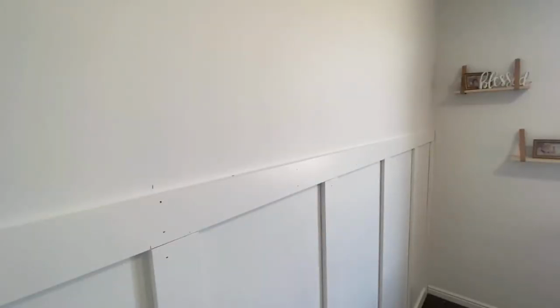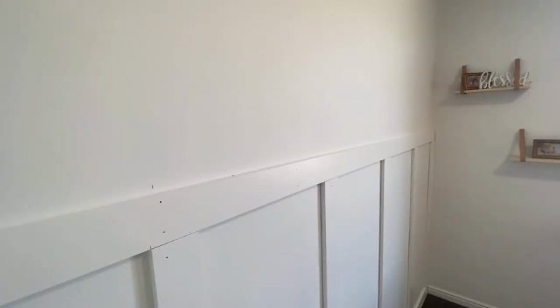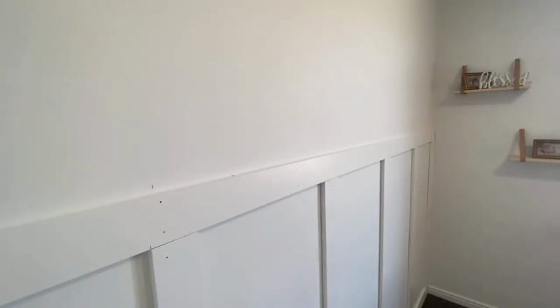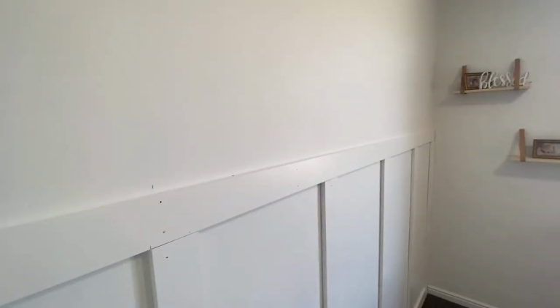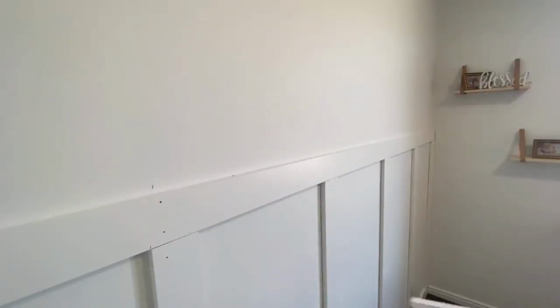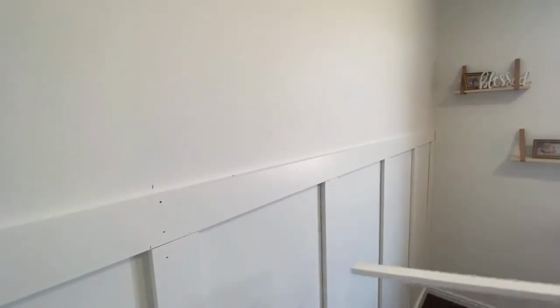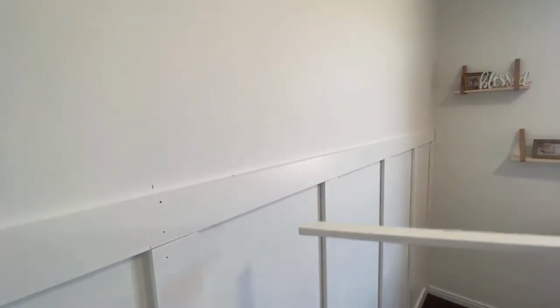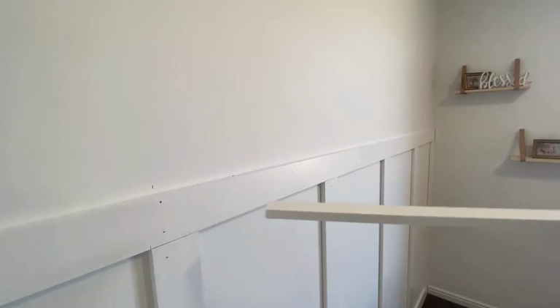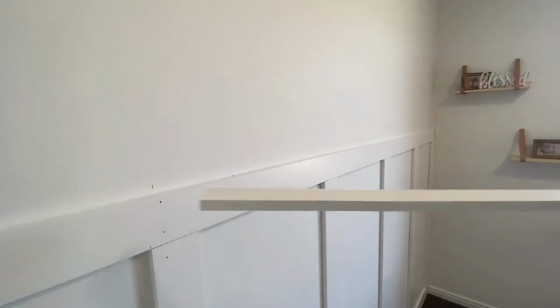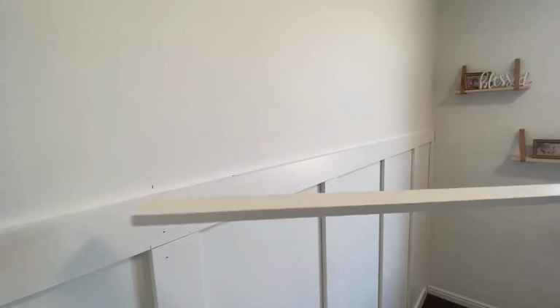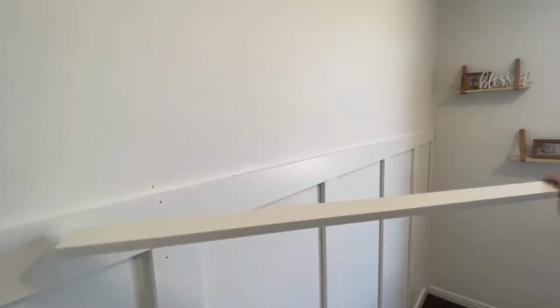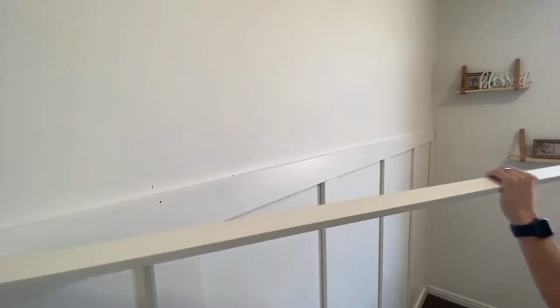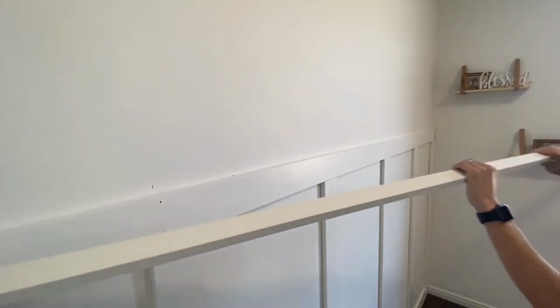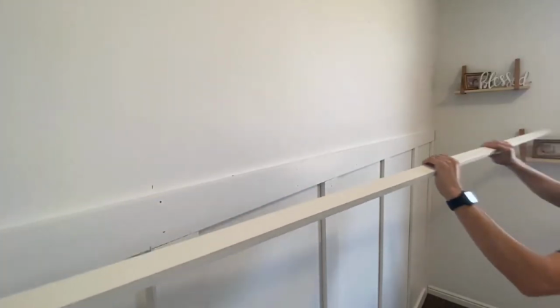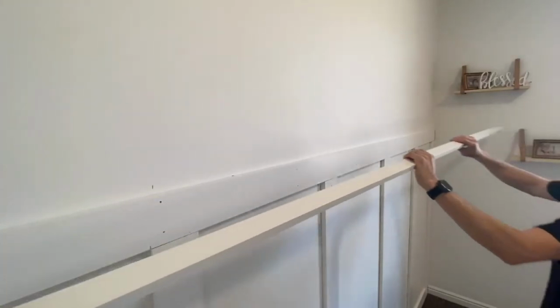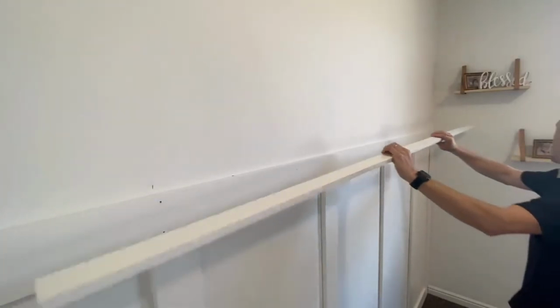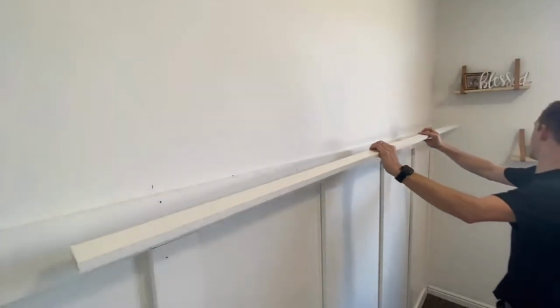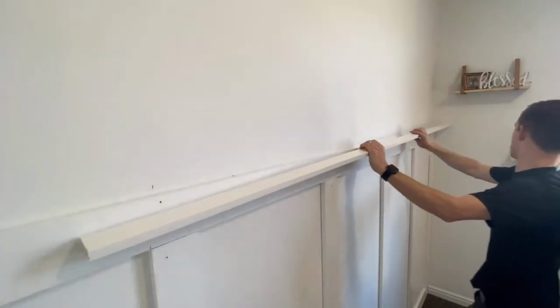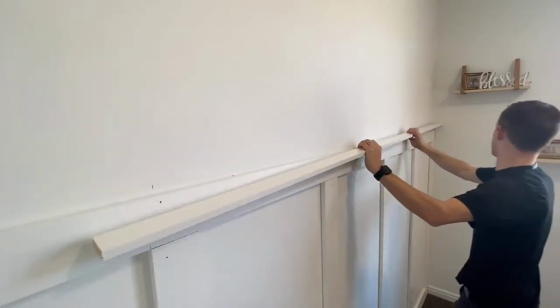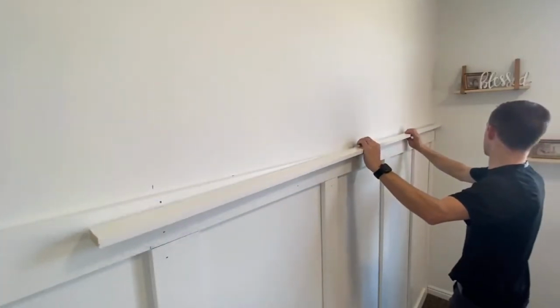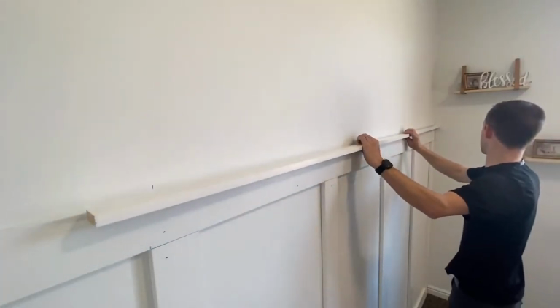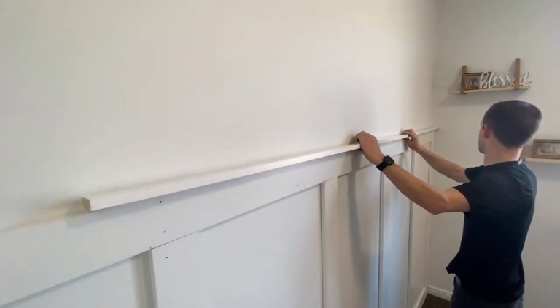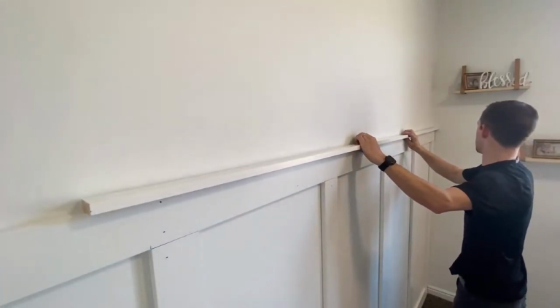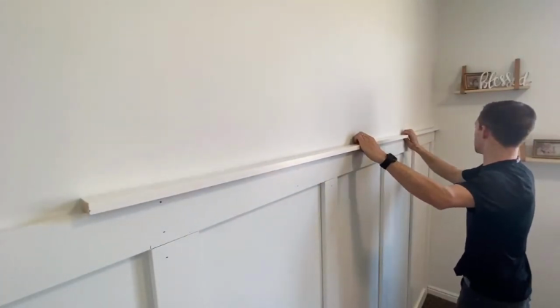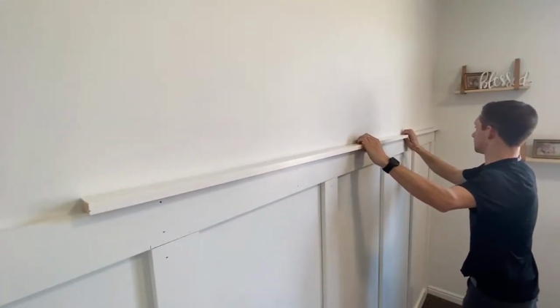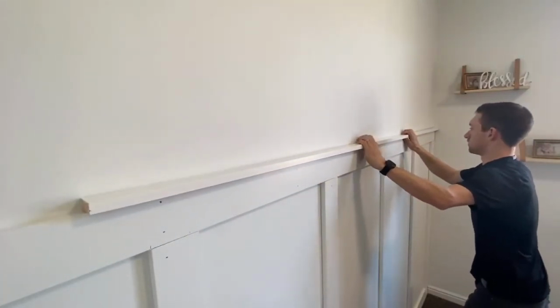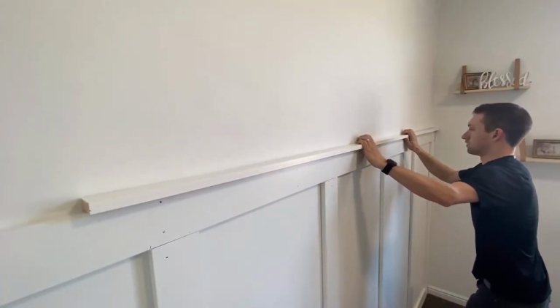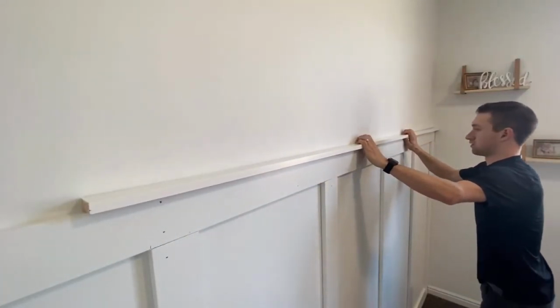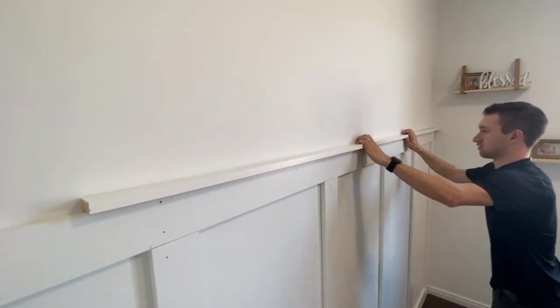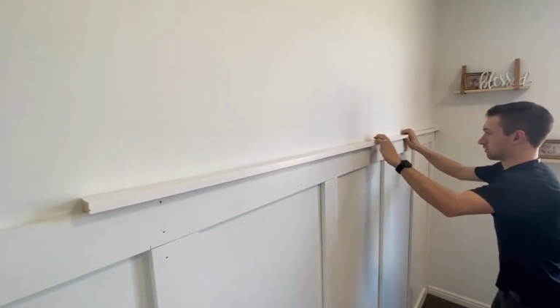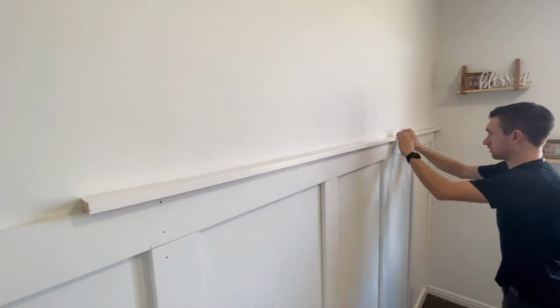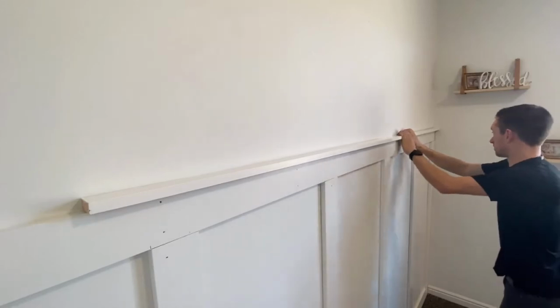Now I'm going to be installing the top shelf that I was talking about in the beginning of the video. I'll simply place it on top and nail it into the MDF.